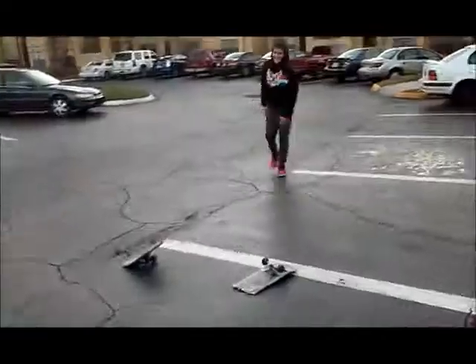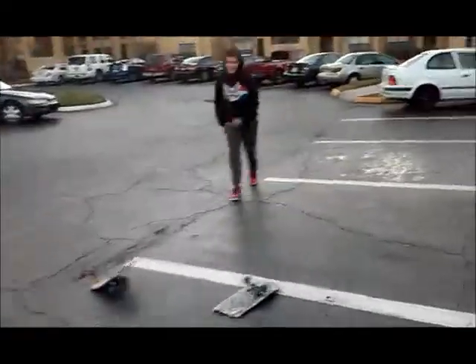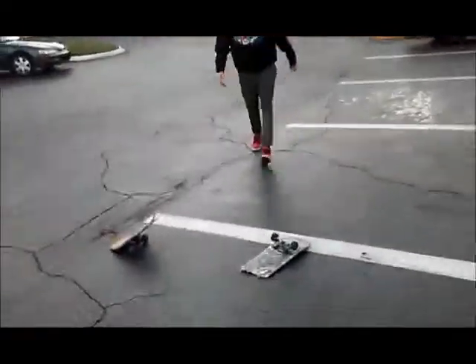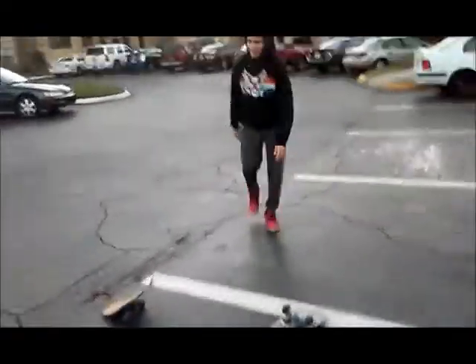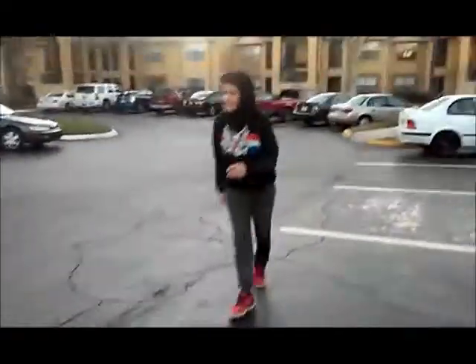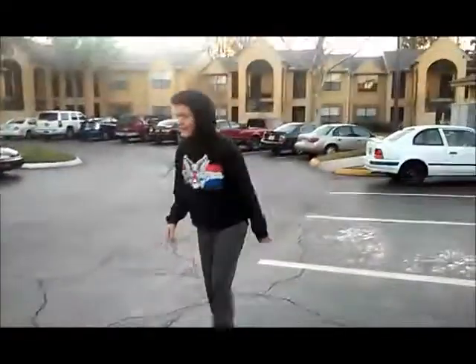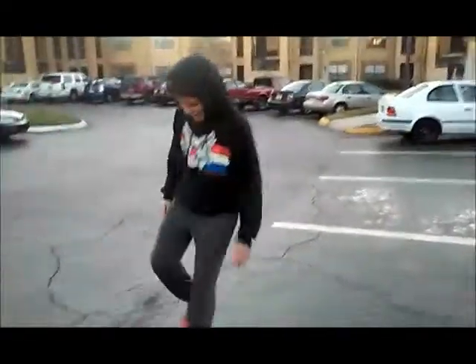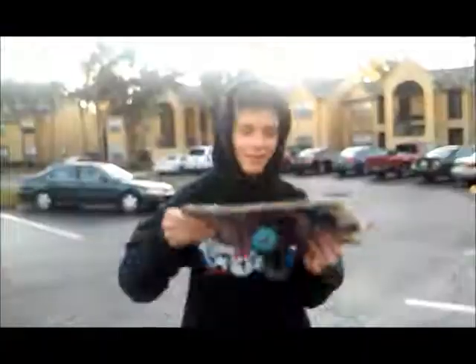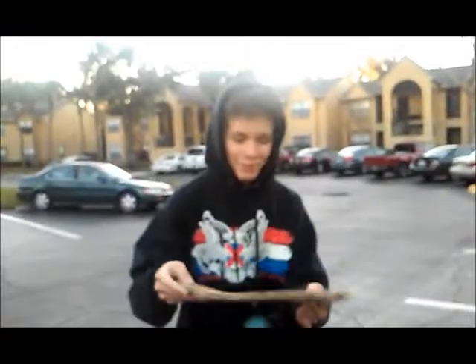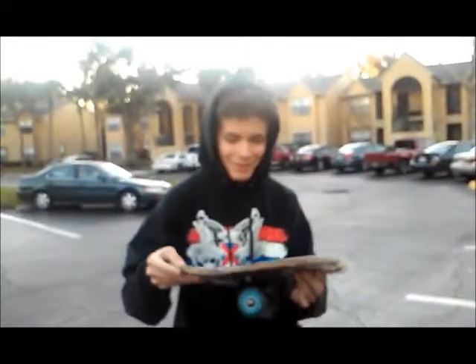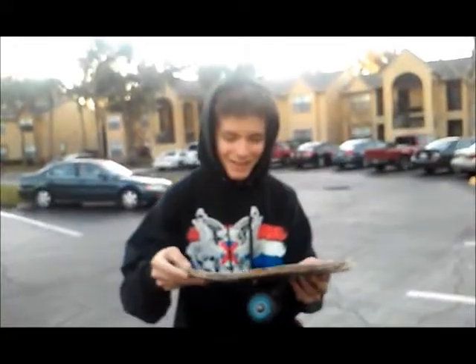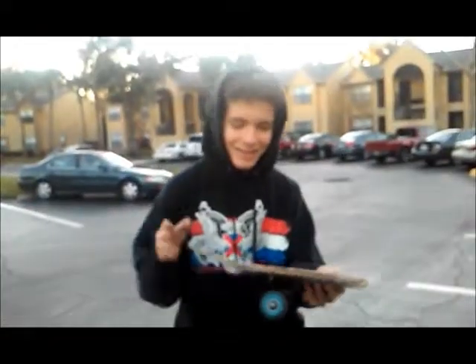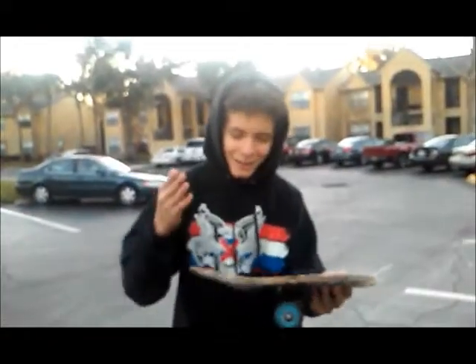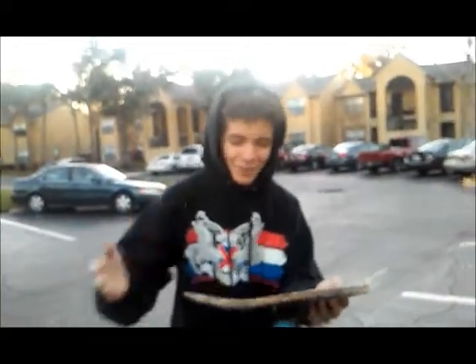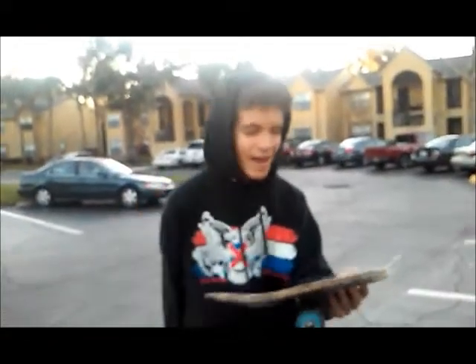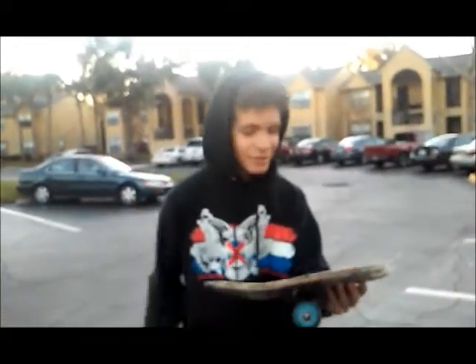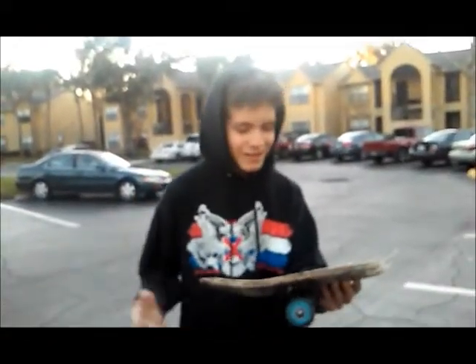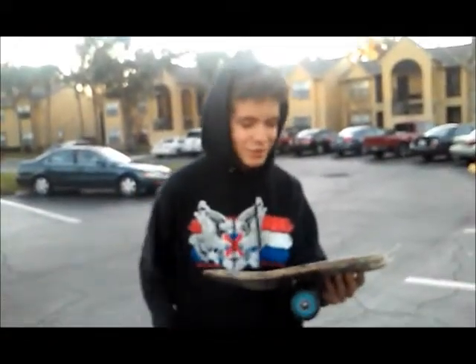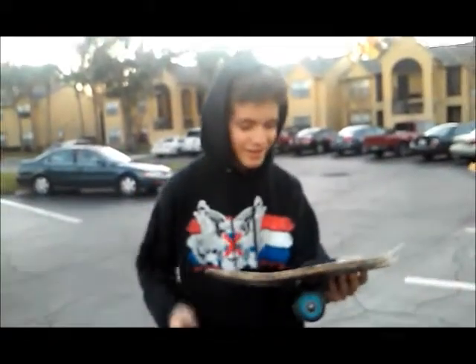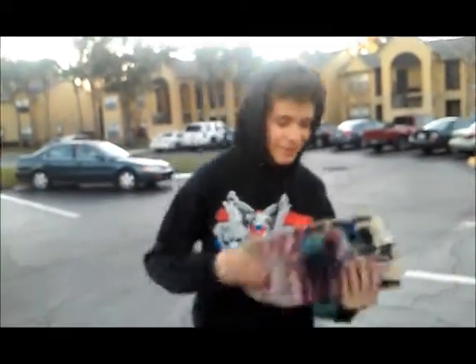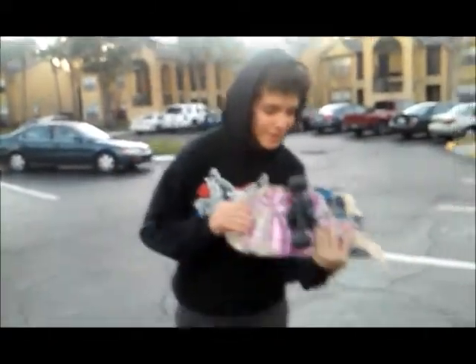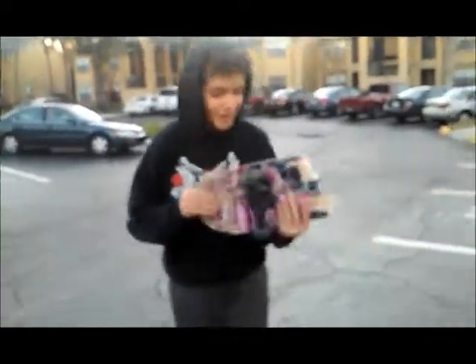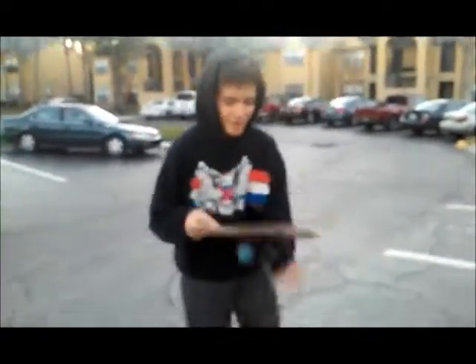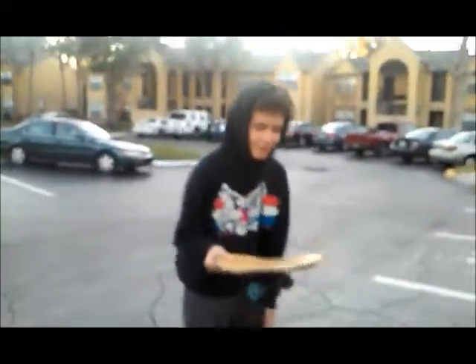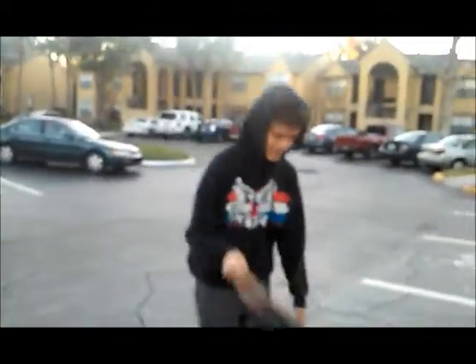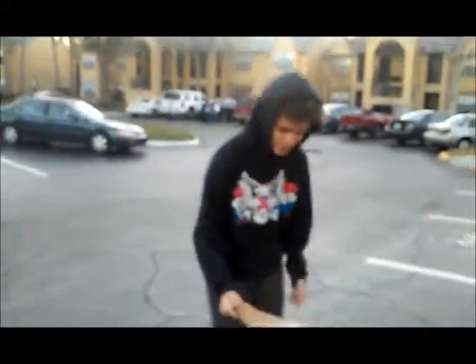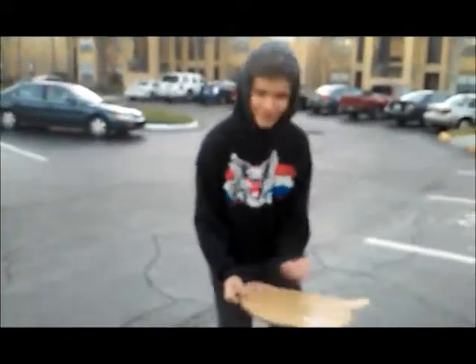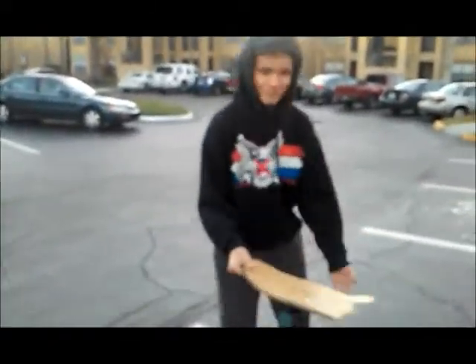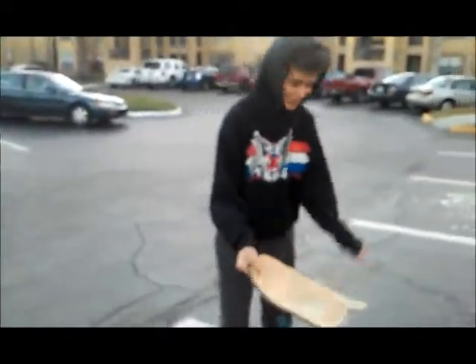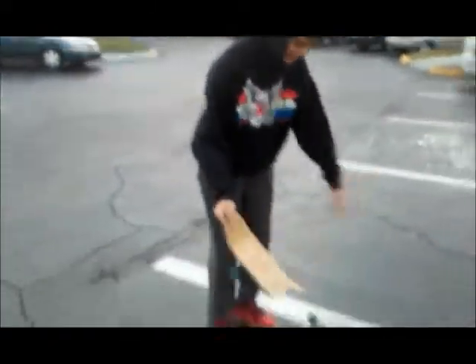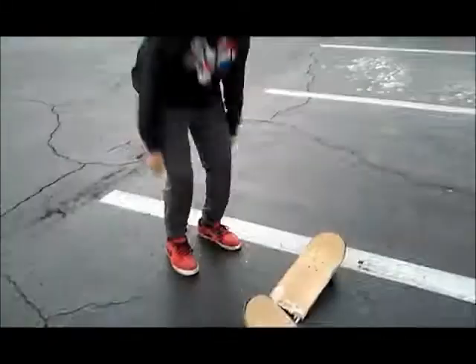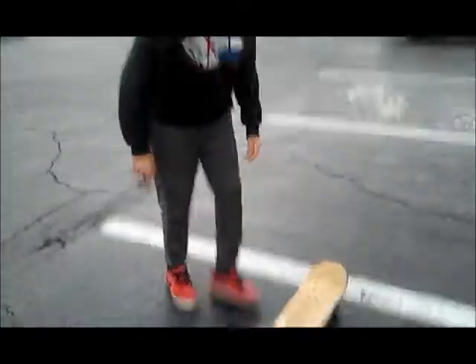Oh, that didn't work enough. Alright. If you're like really mad and you didn't land the trick, you just break the nose and the tail. That's like it.